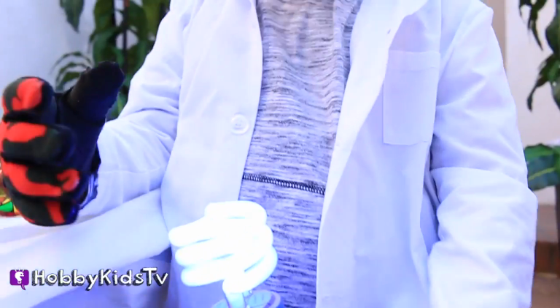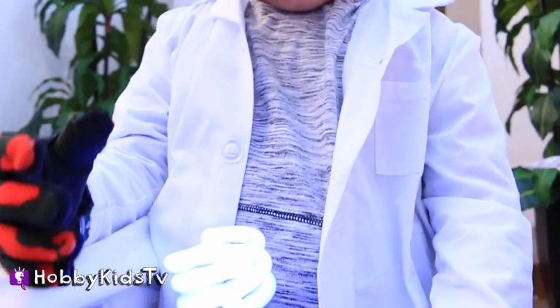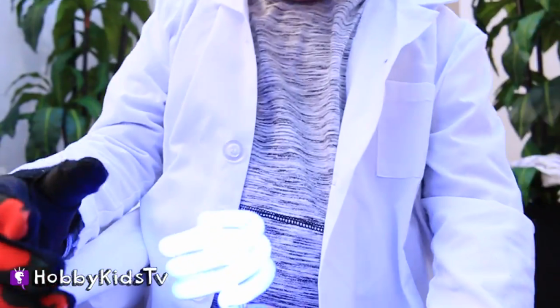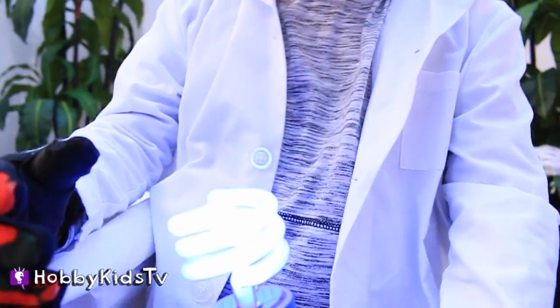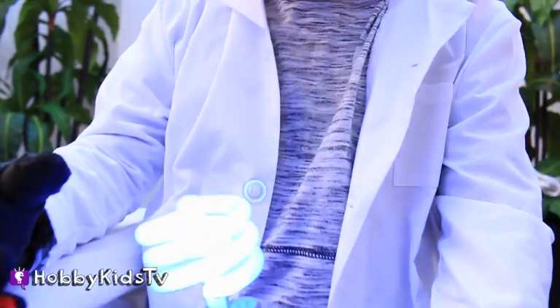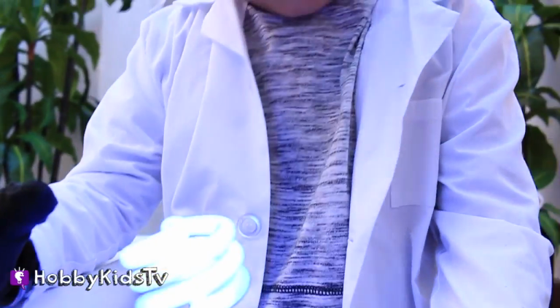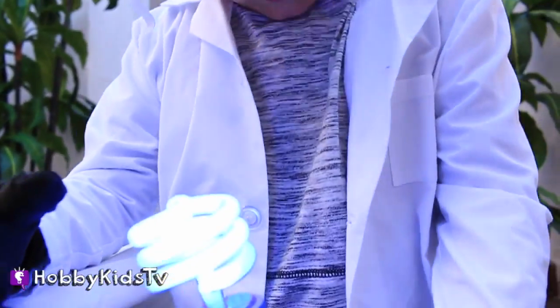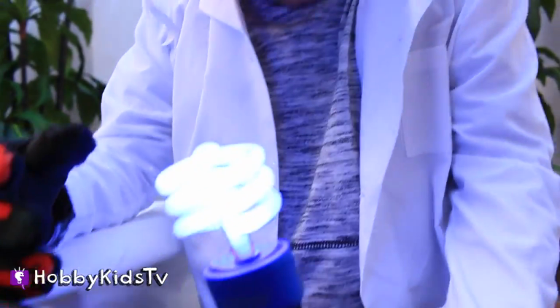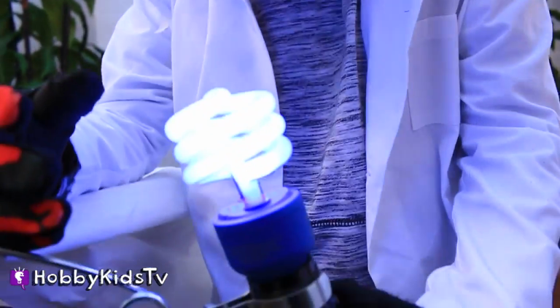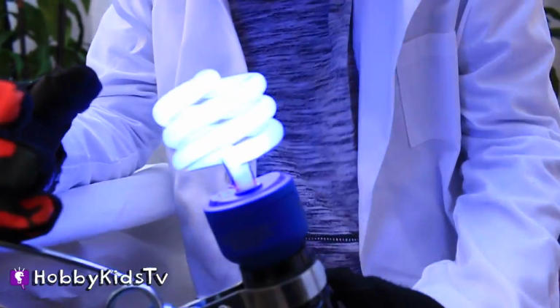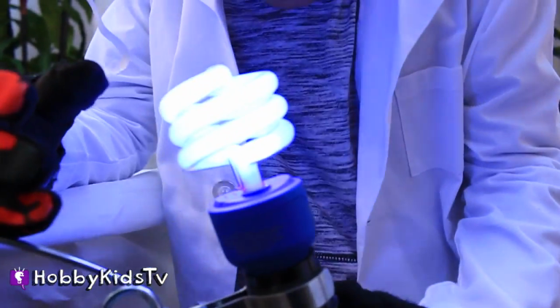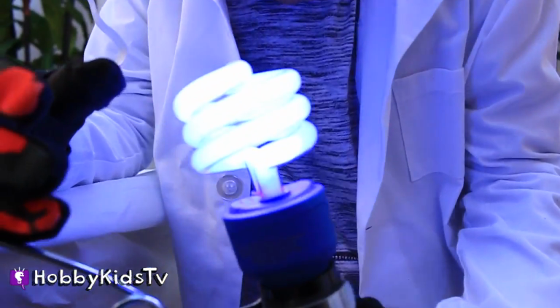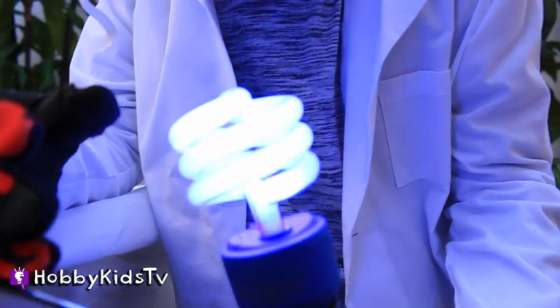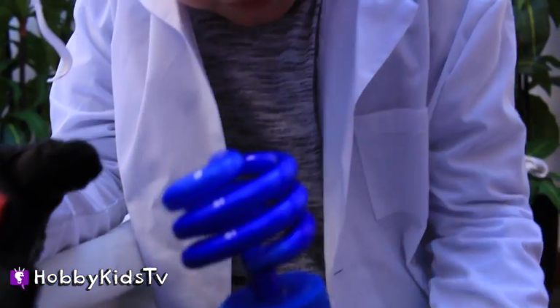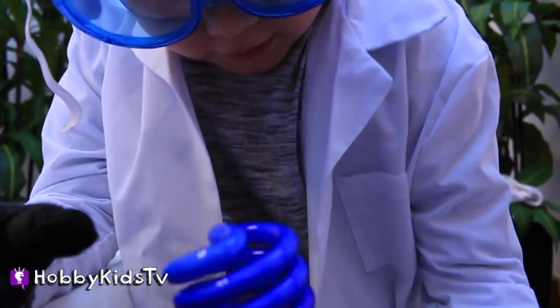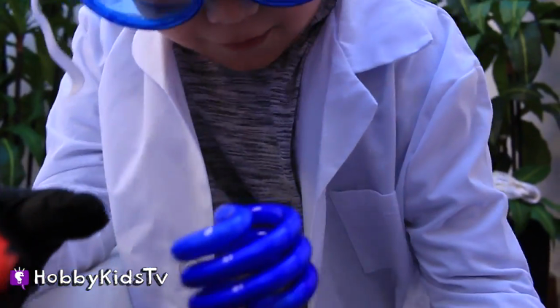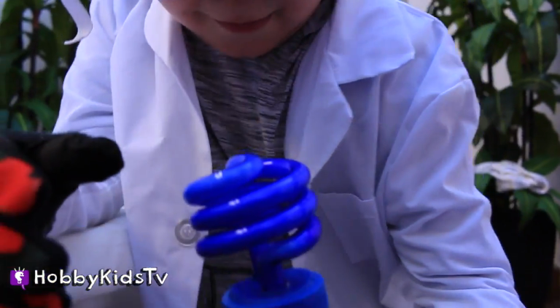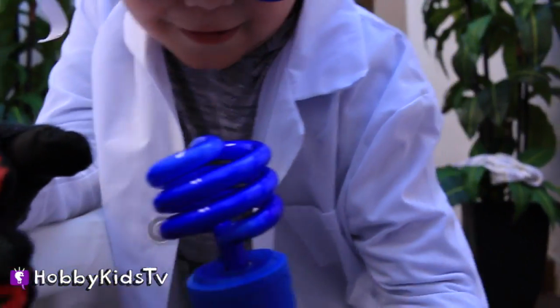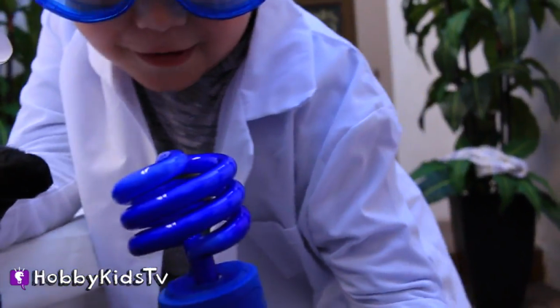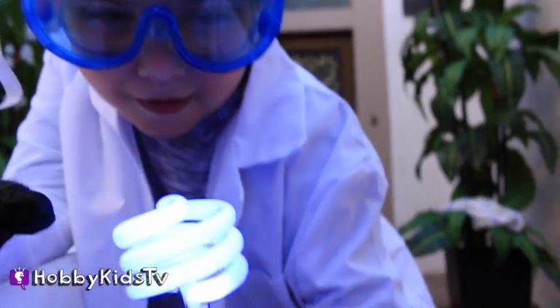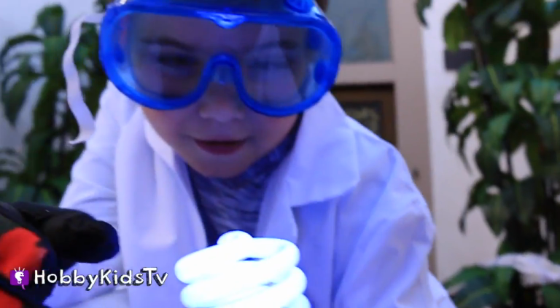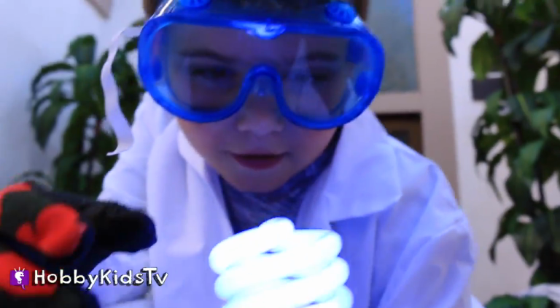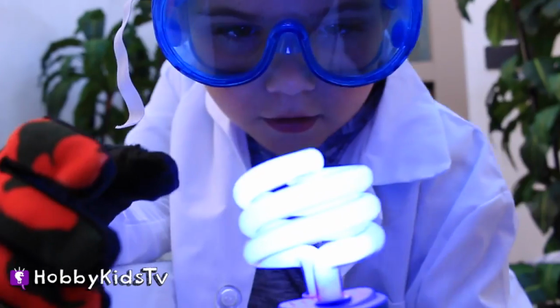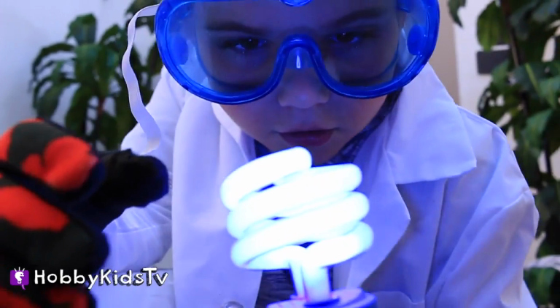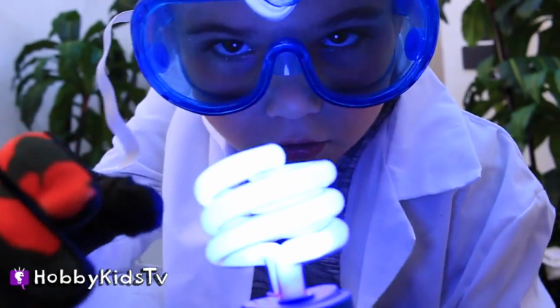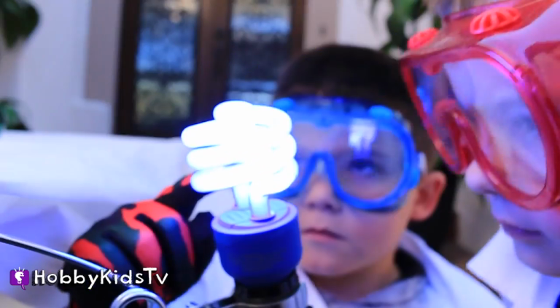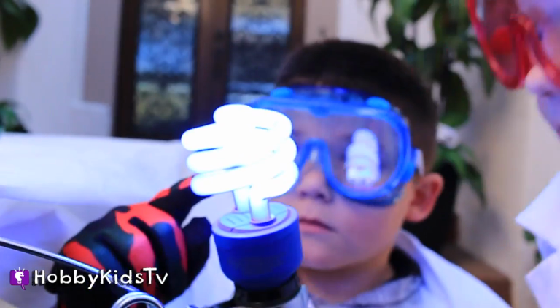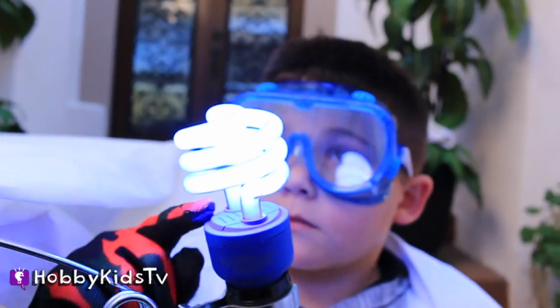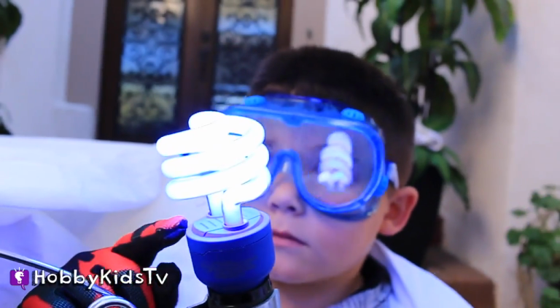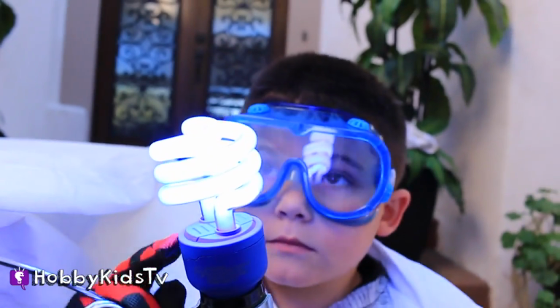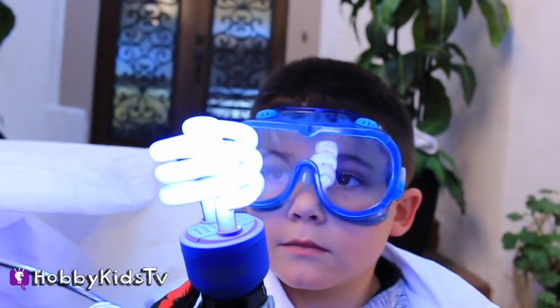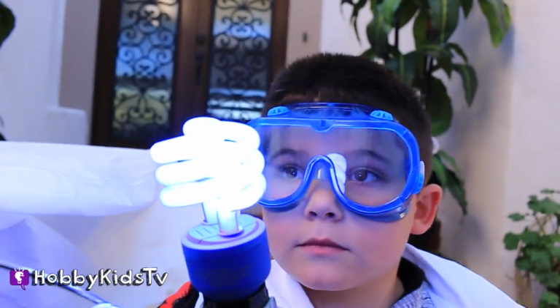This one doesn't get as hot as normal light bulbs, but they still get hot. Never touch a light bulb, and always have adult supervision.